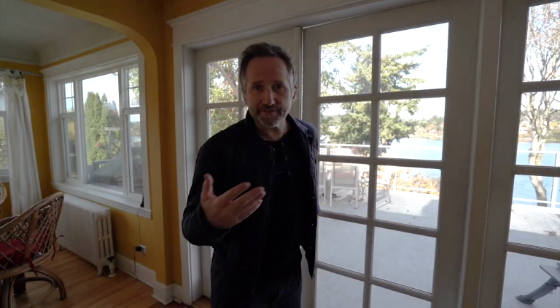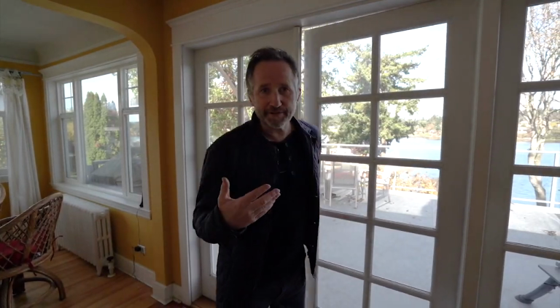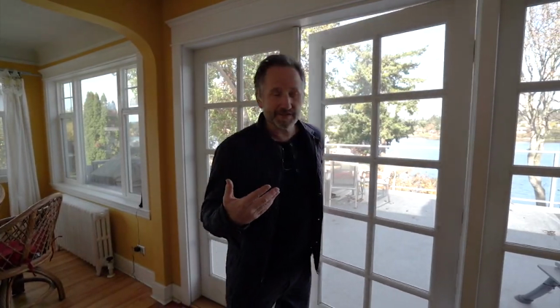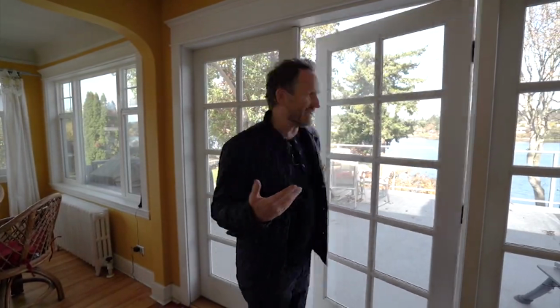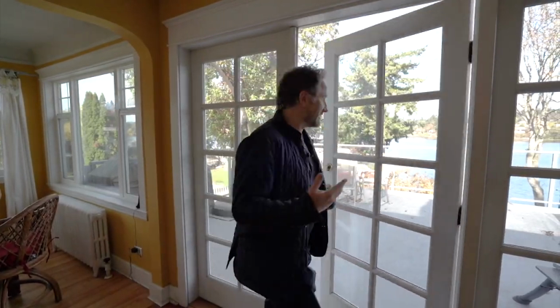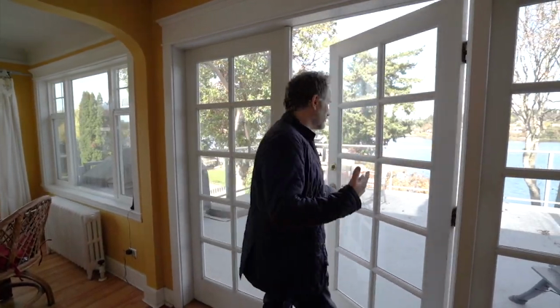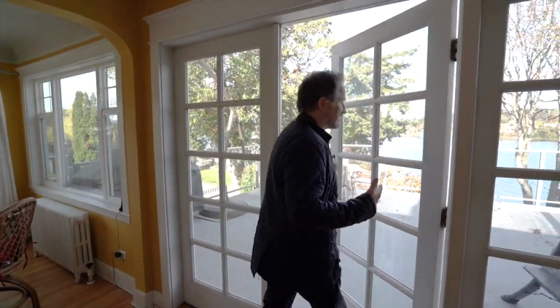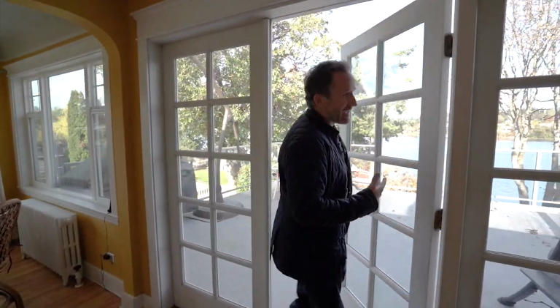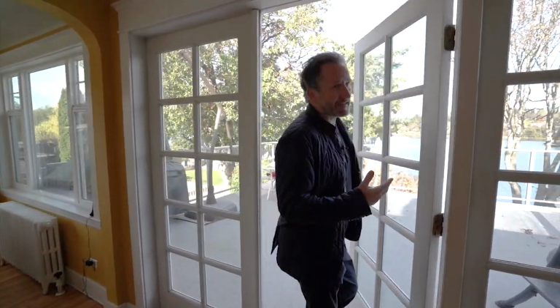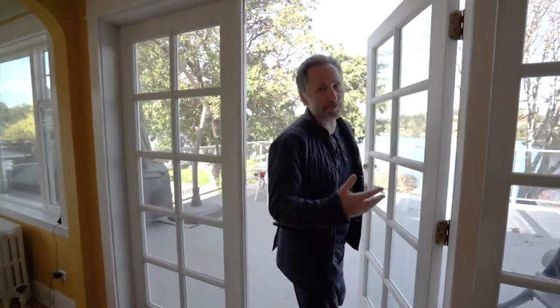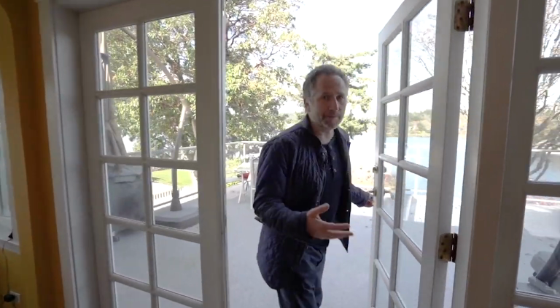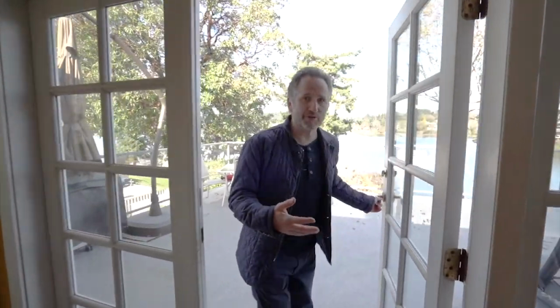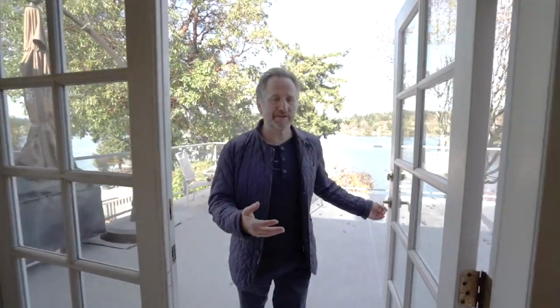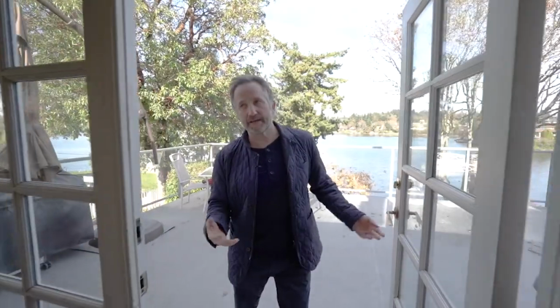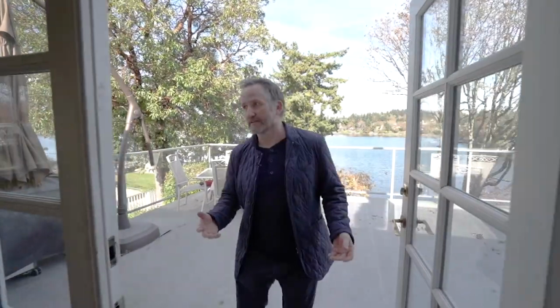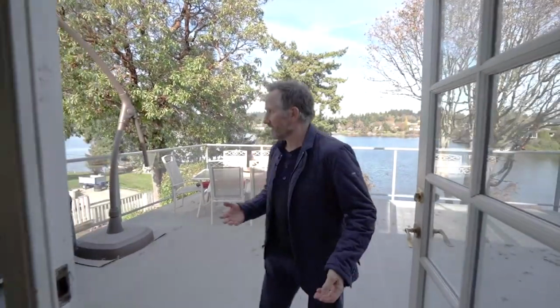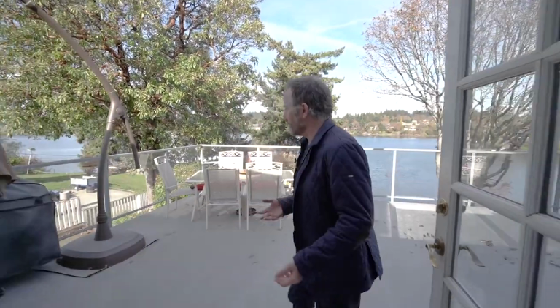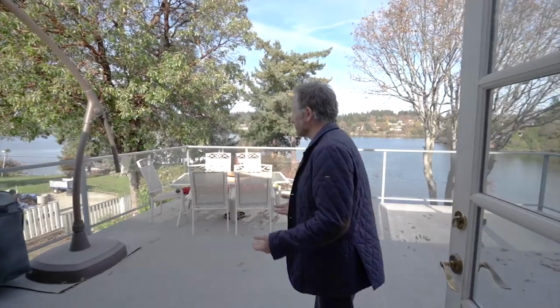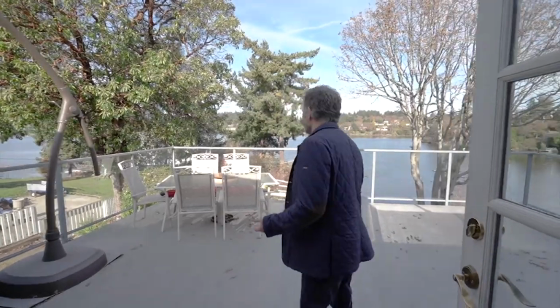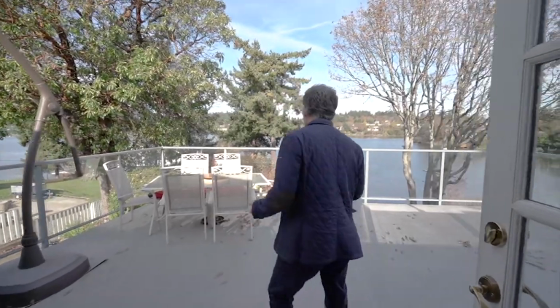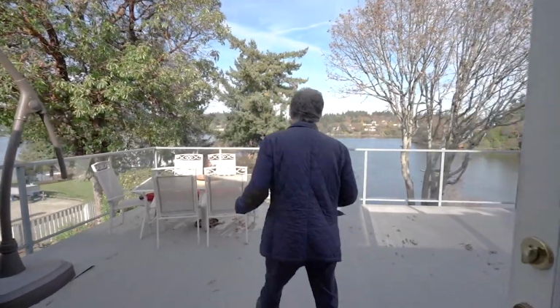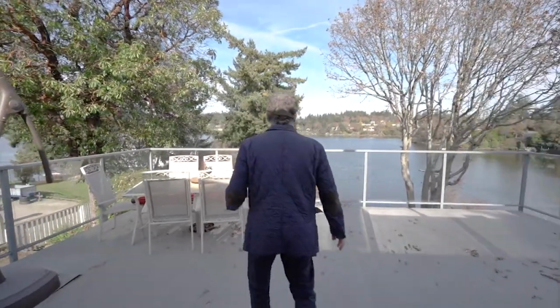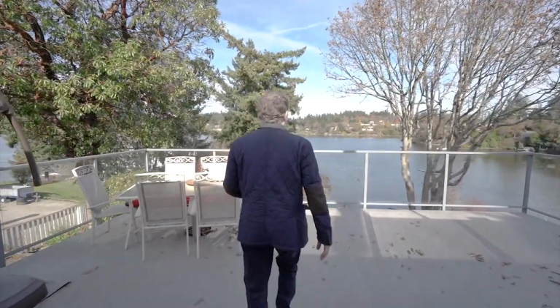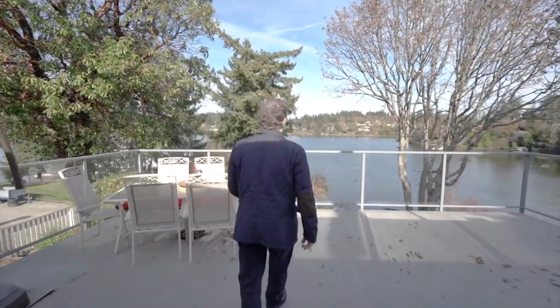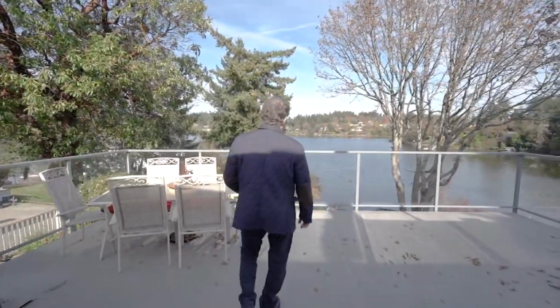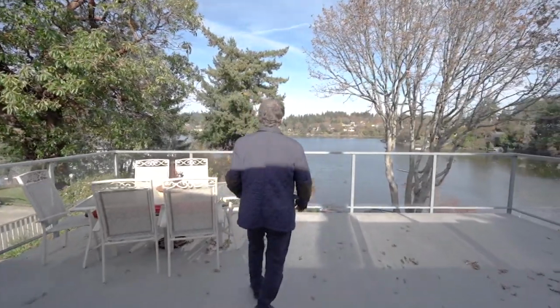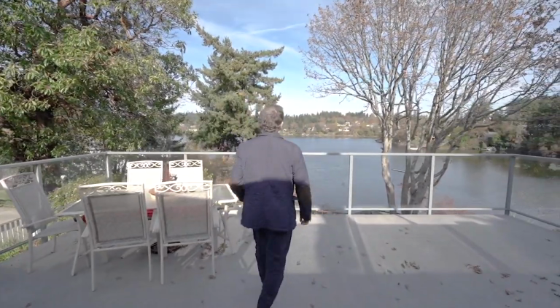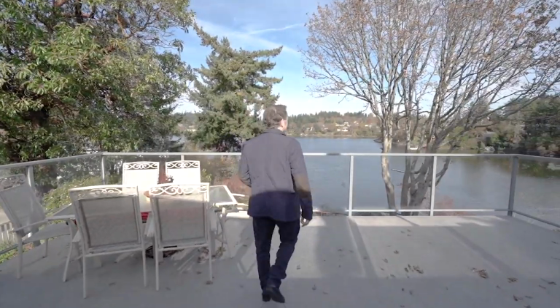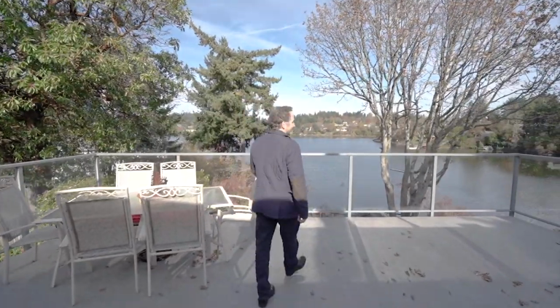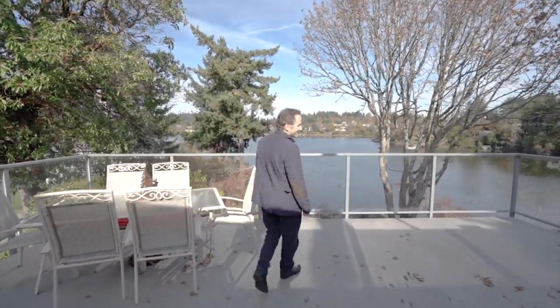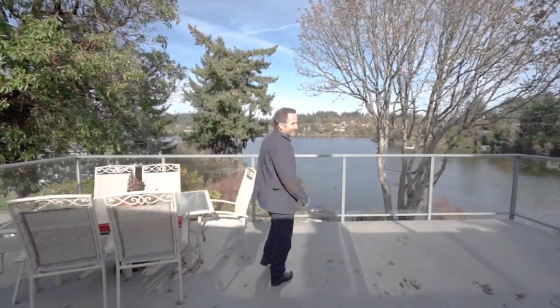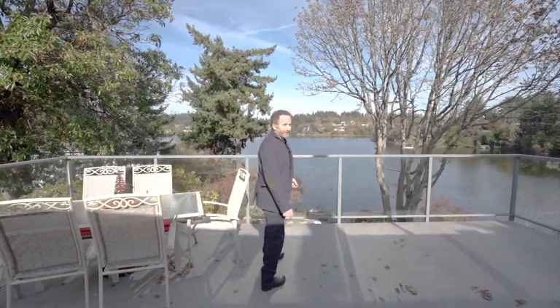You have to come out on this deck — it is huge. It almost doubles your living space. And once you get outside here, well, need I say more?